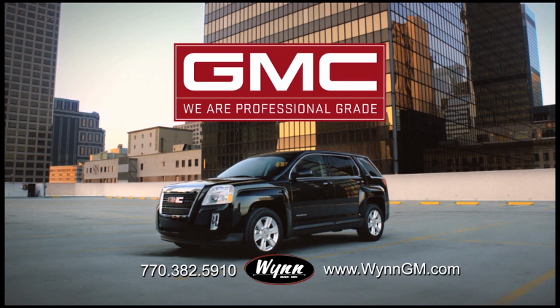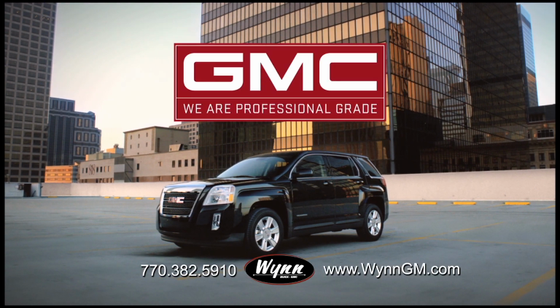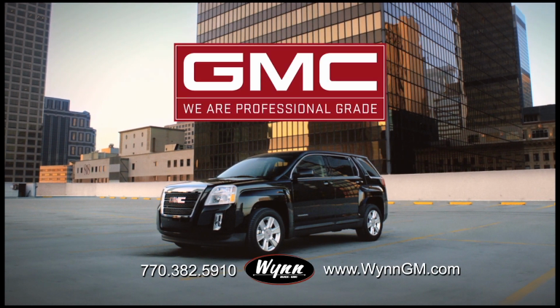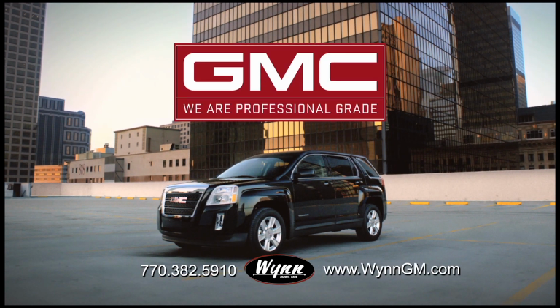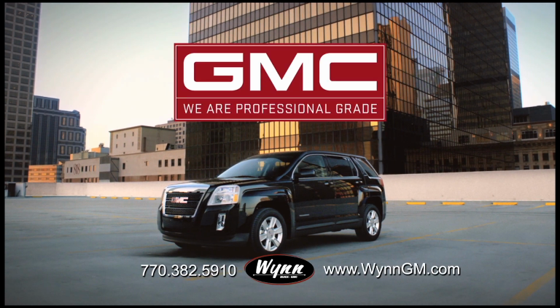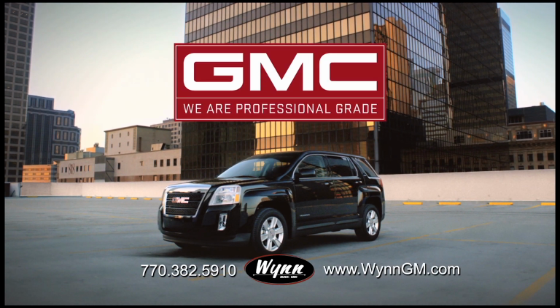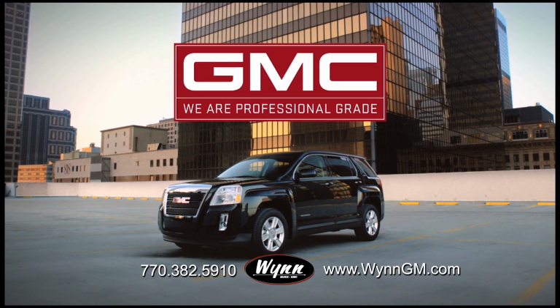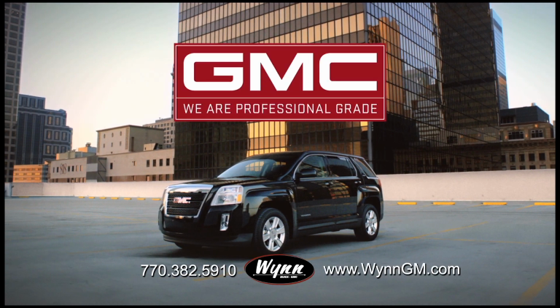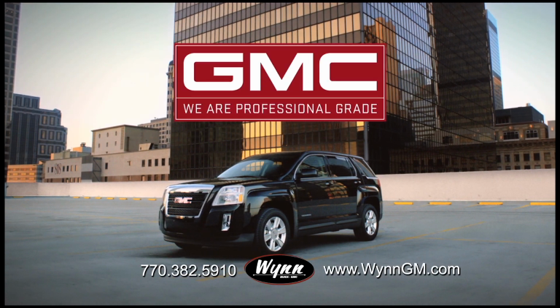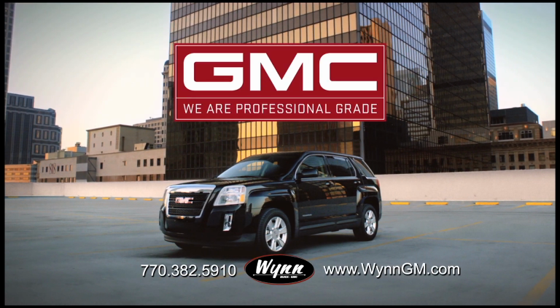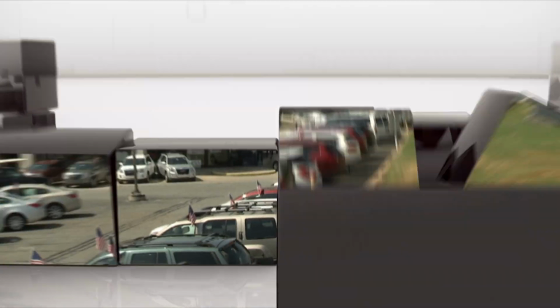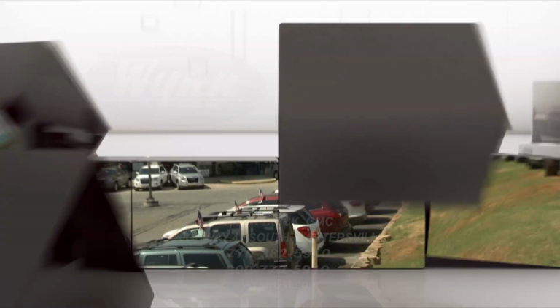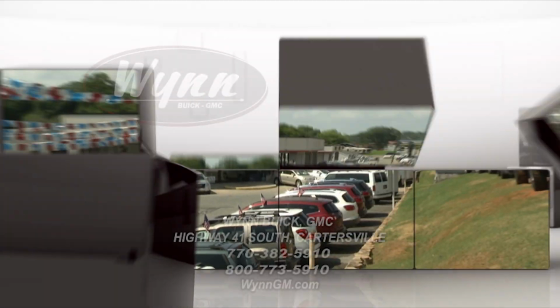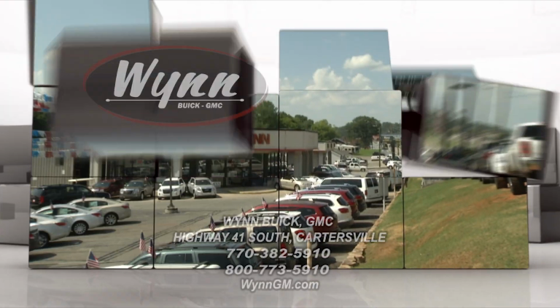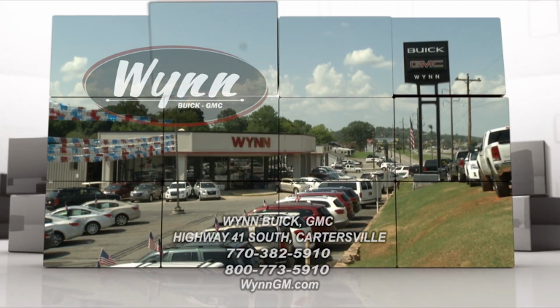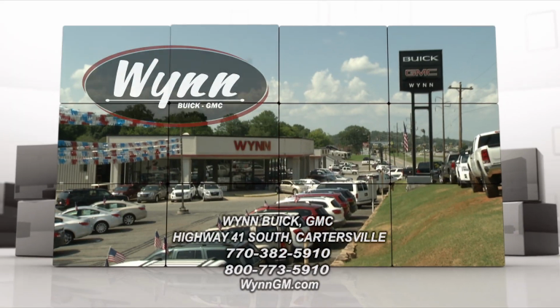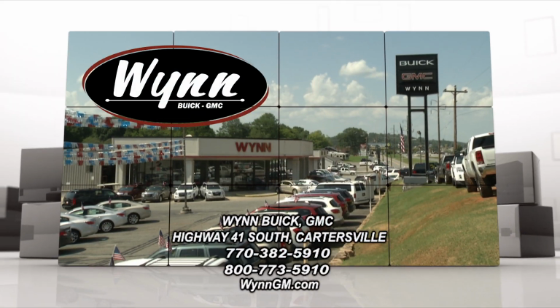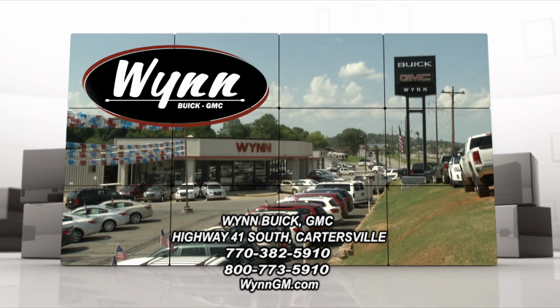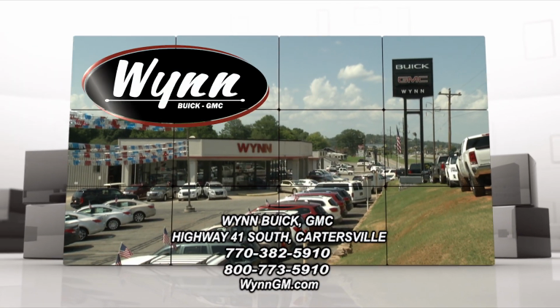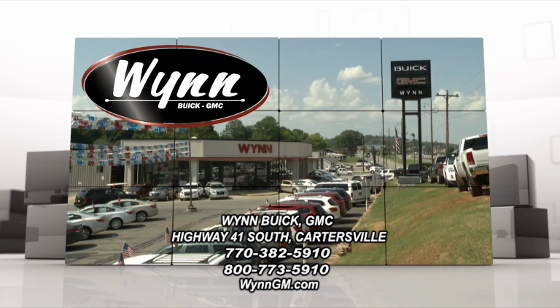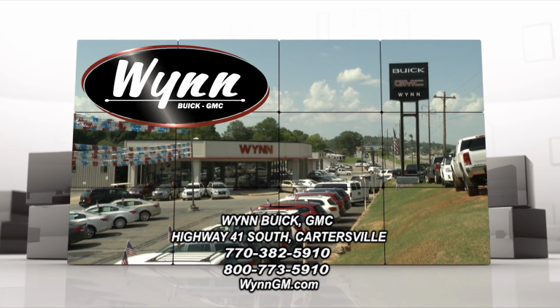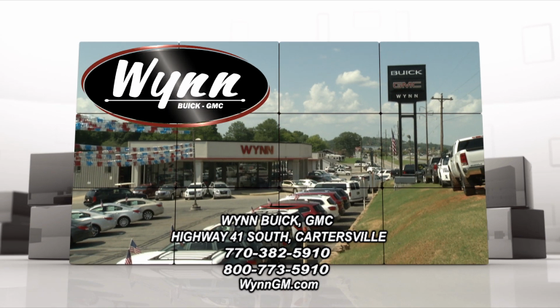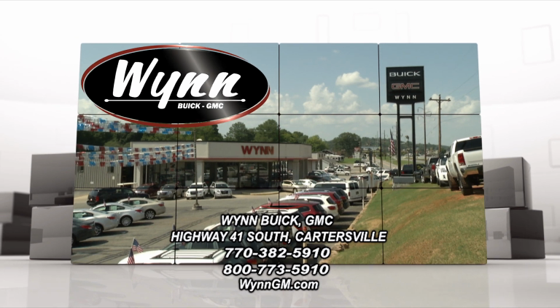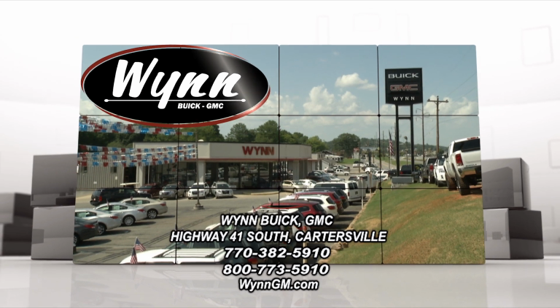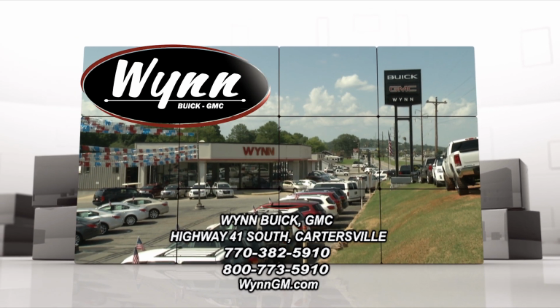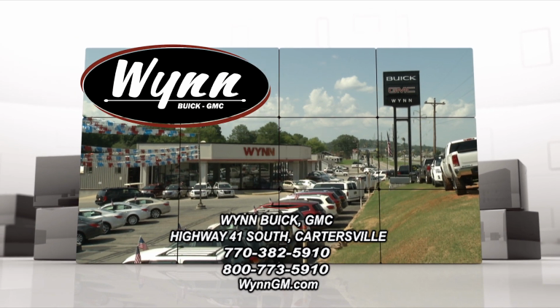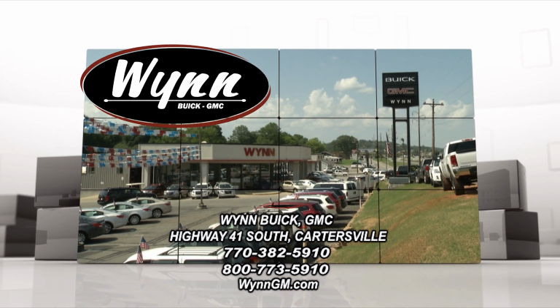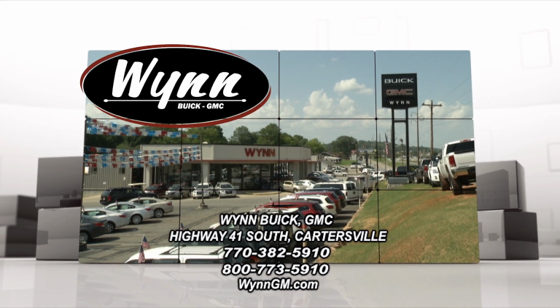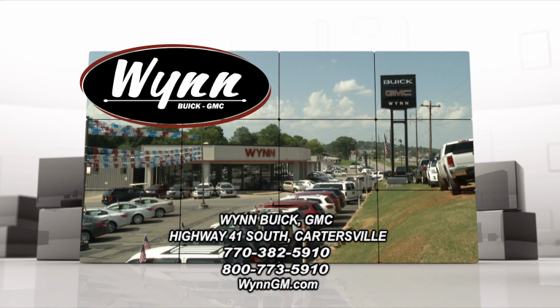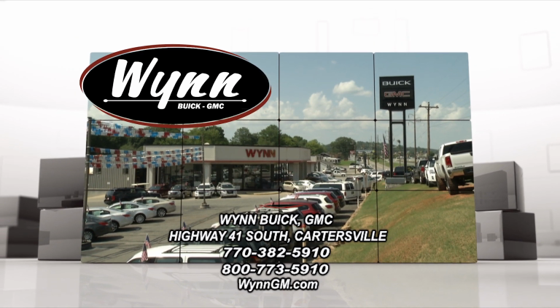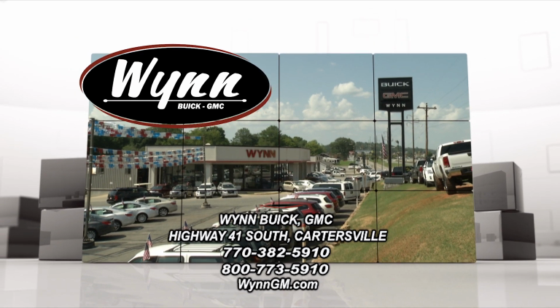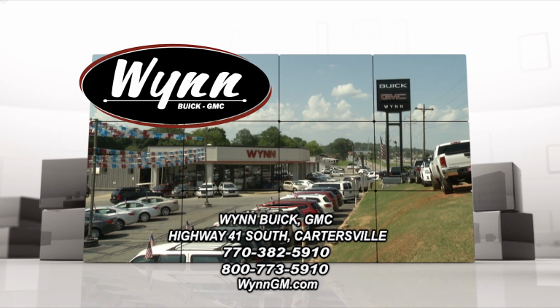Test drive one today at Wynn Buick GMC, Highway 41, Cartersville, or online at WynnGM.com.